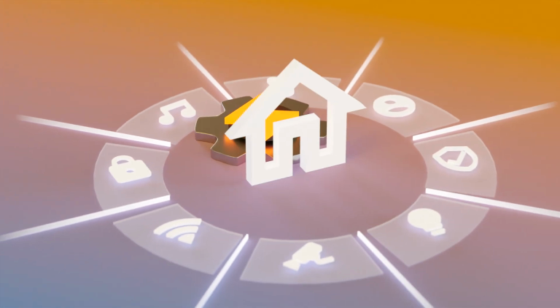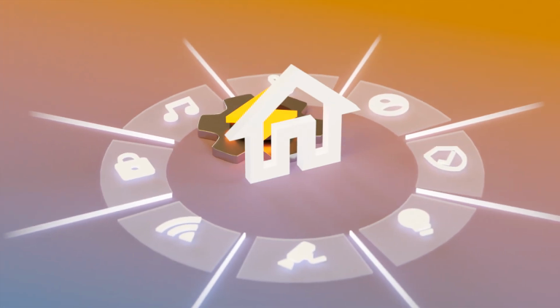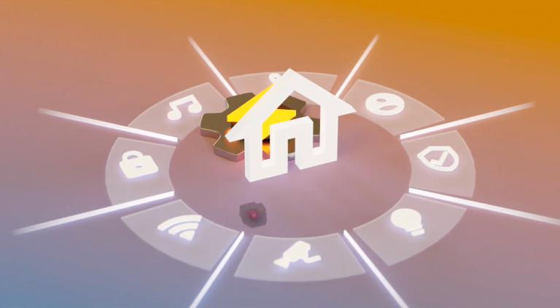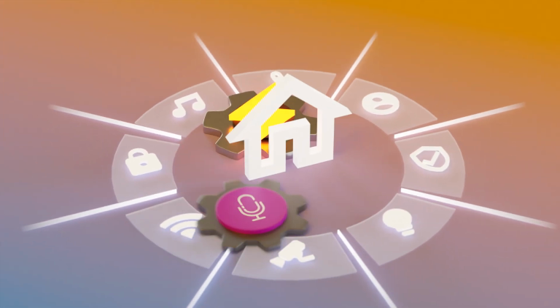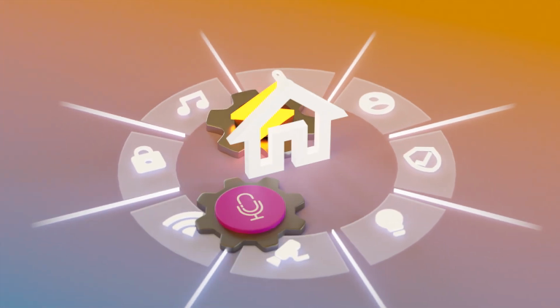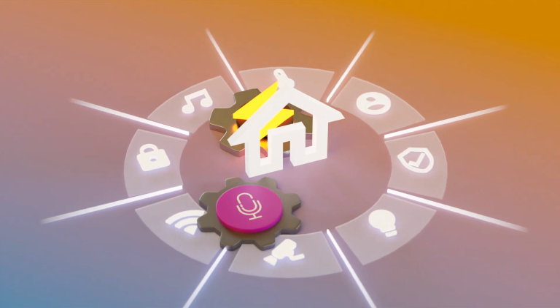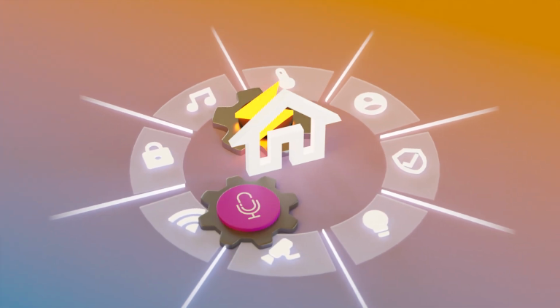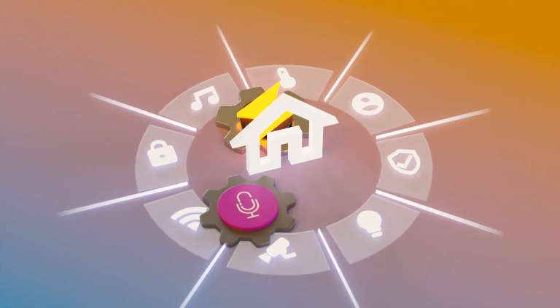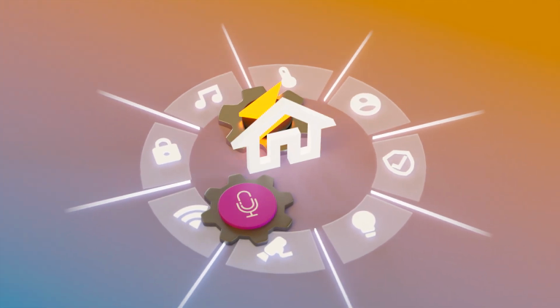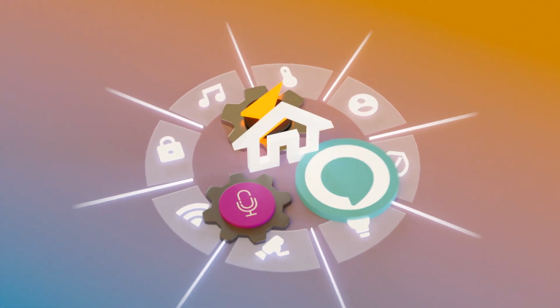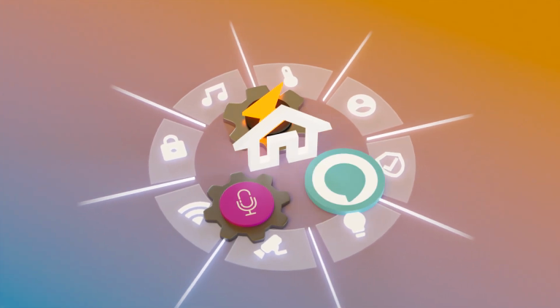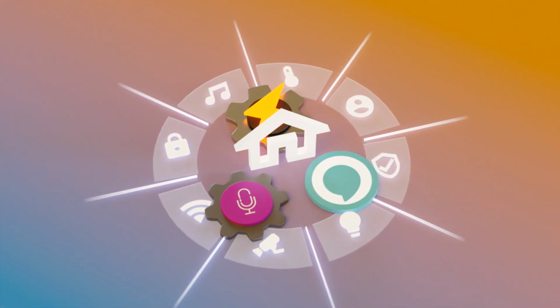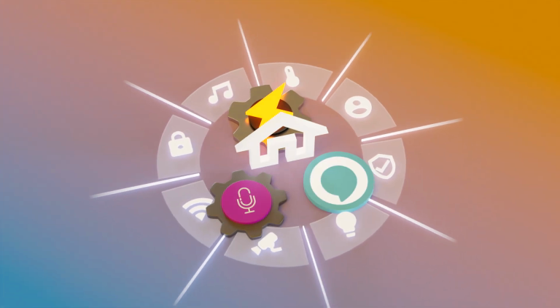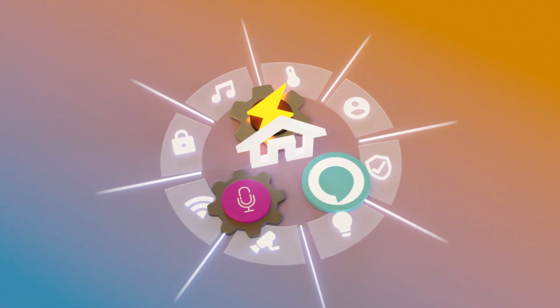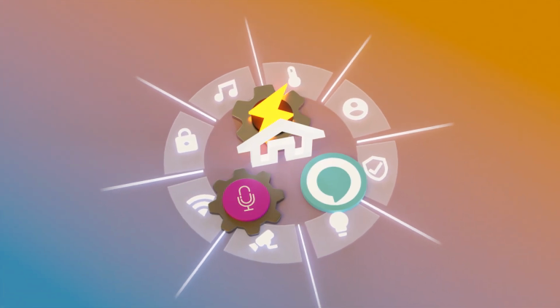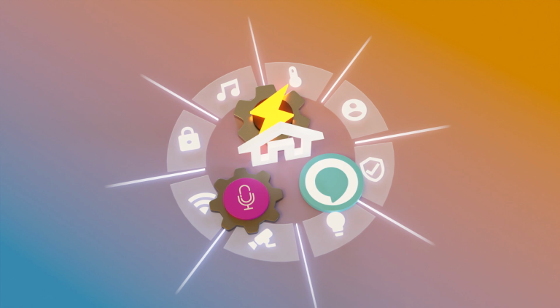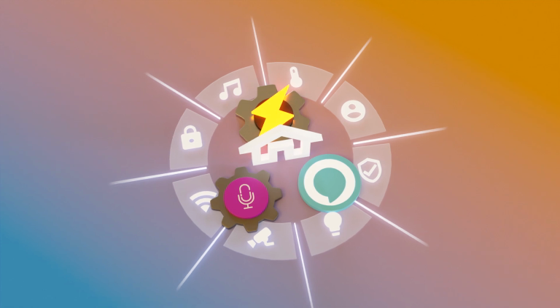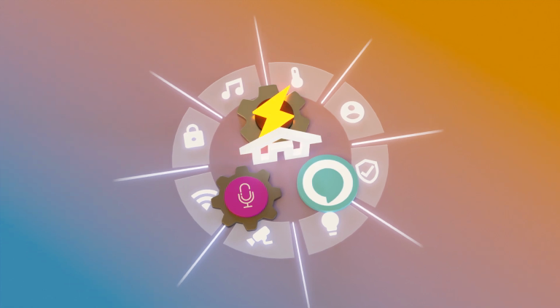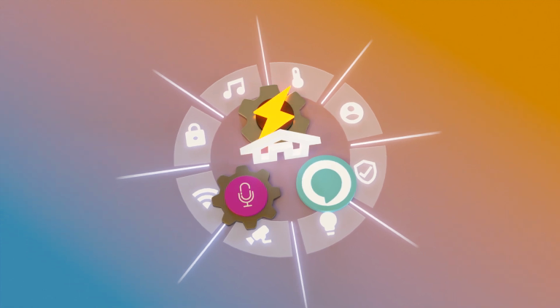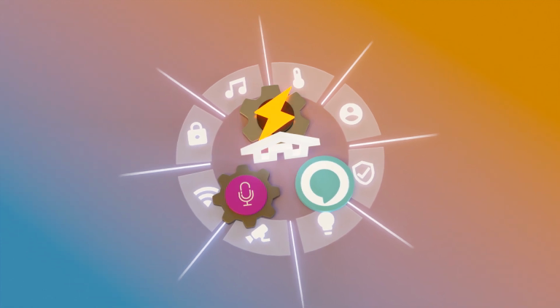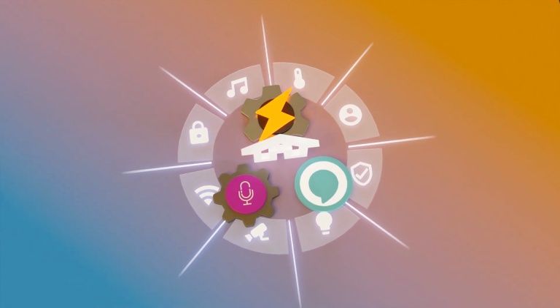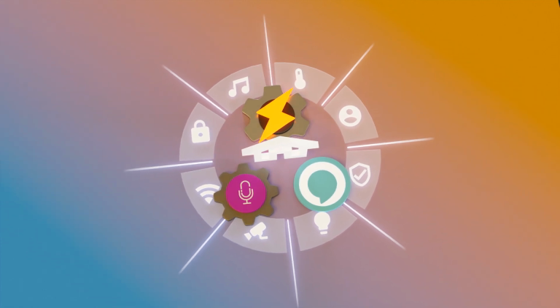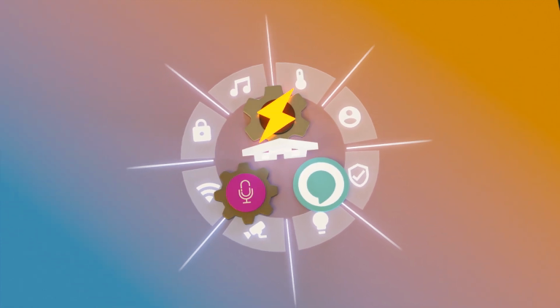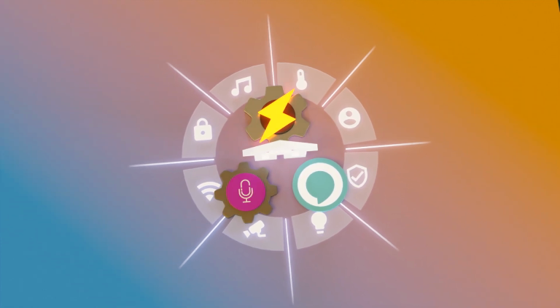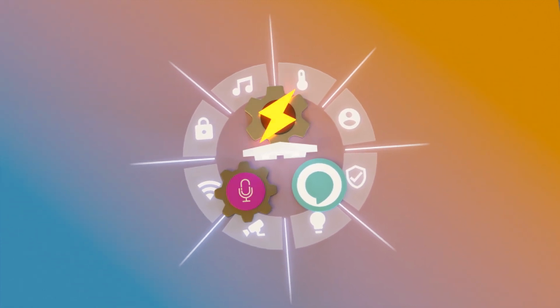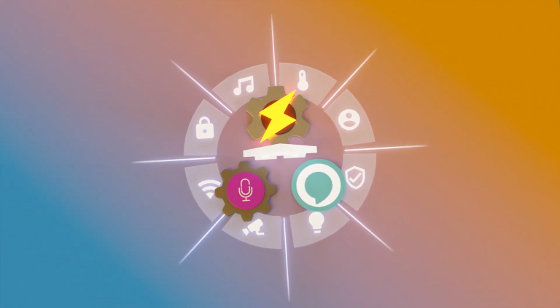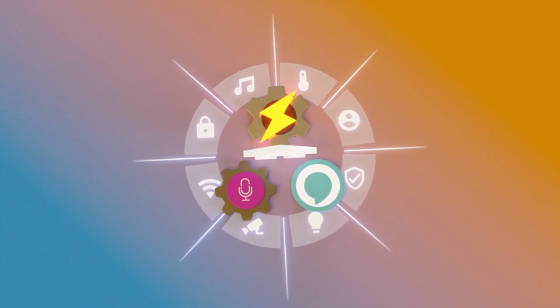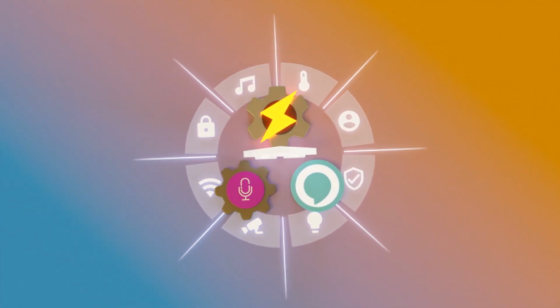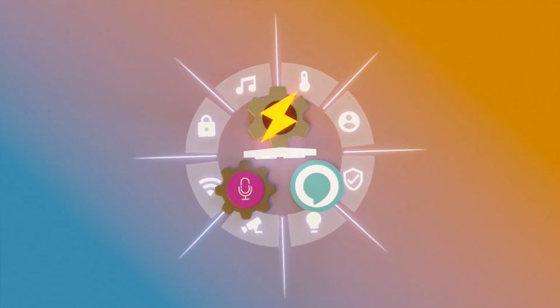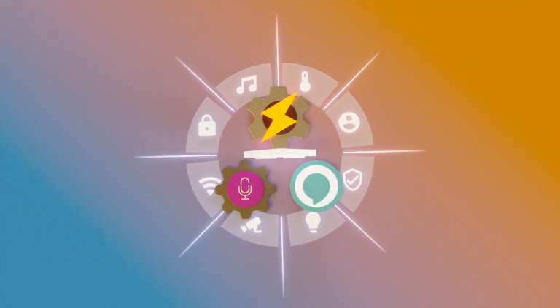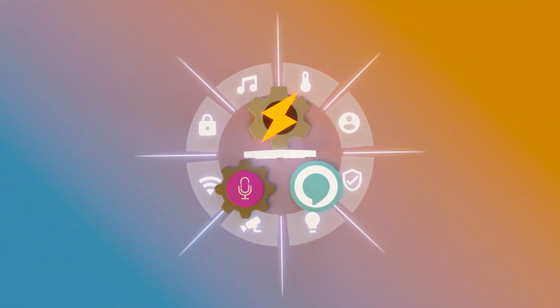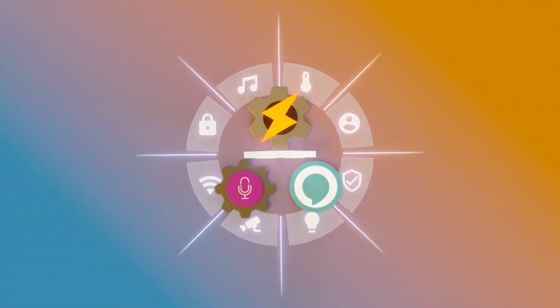The ultimate home automation solution is here, with Tasker, AutoVoice, and Alexa.